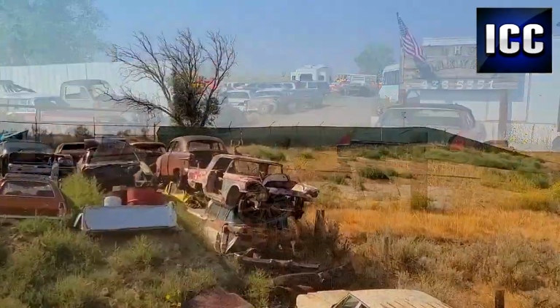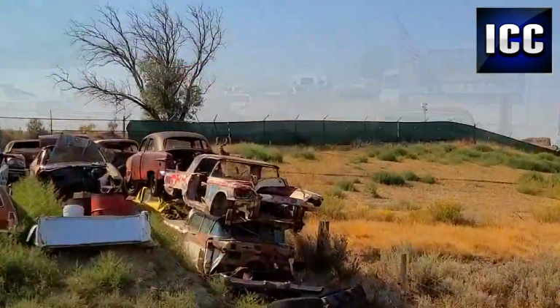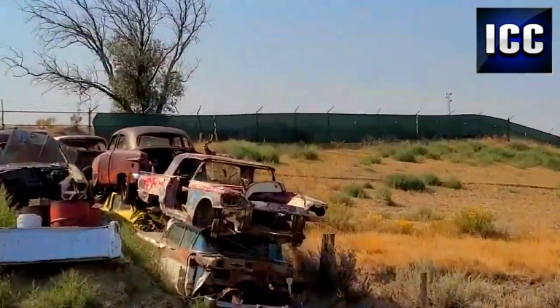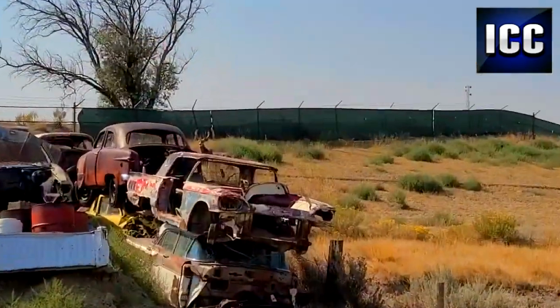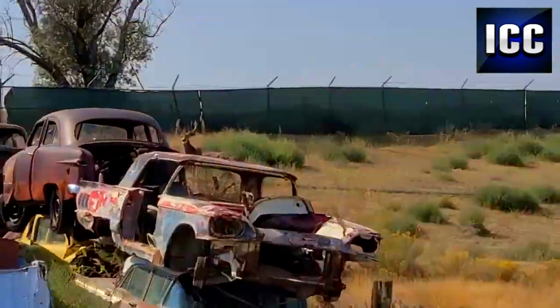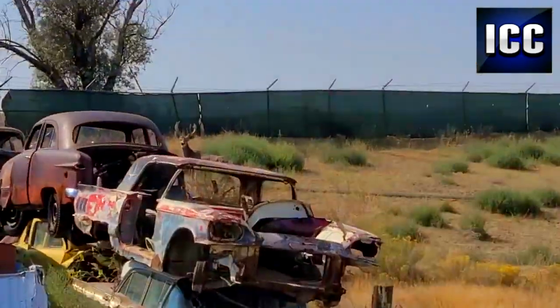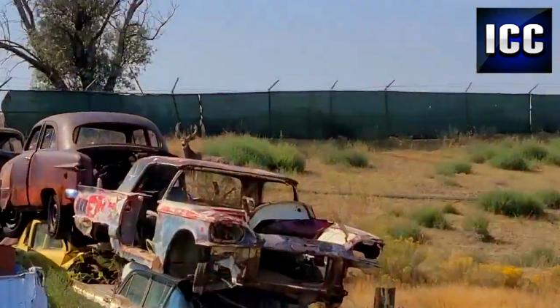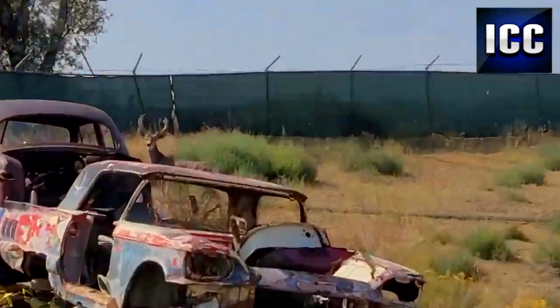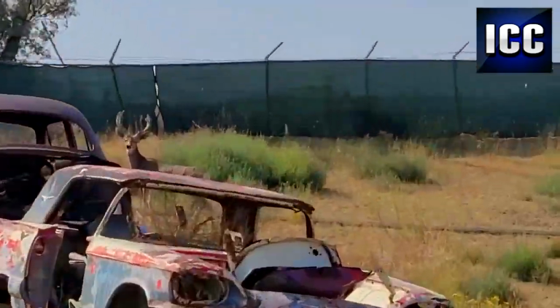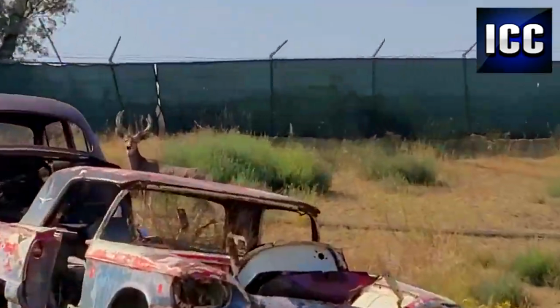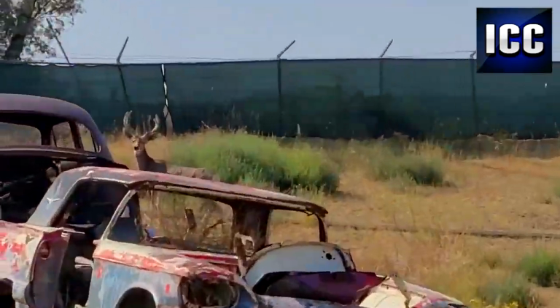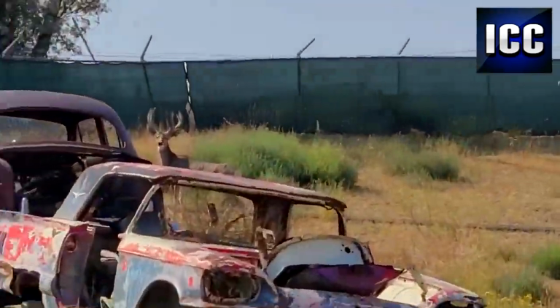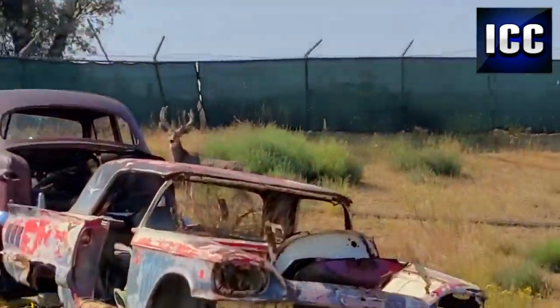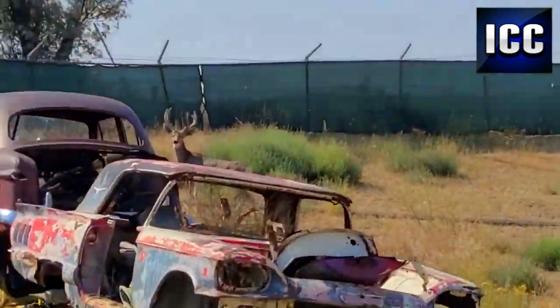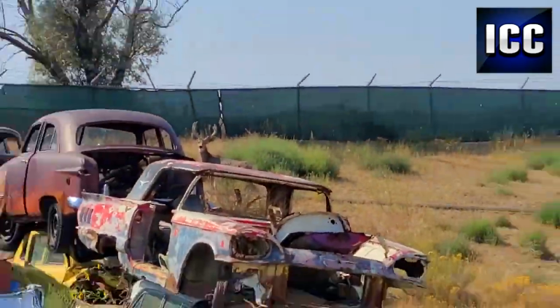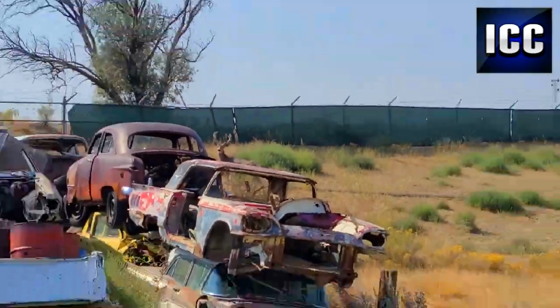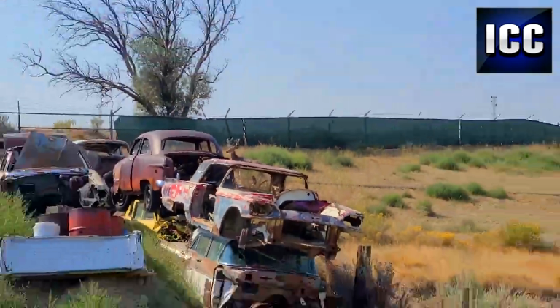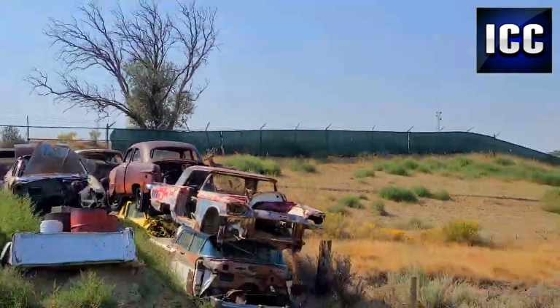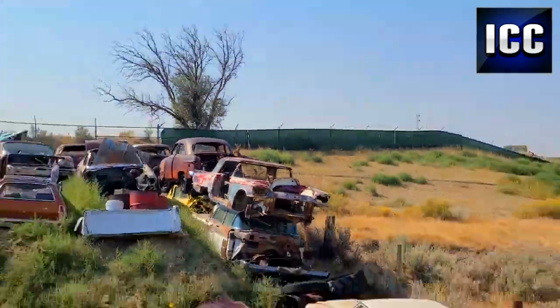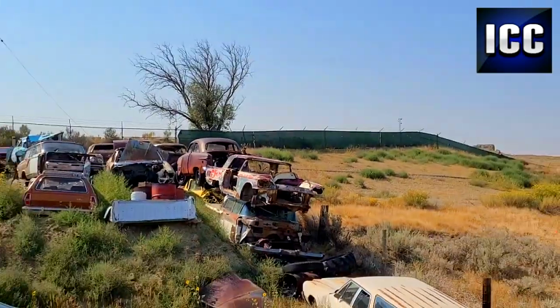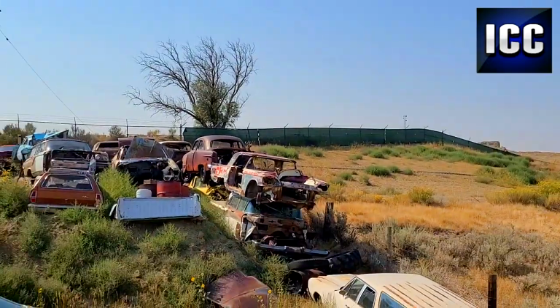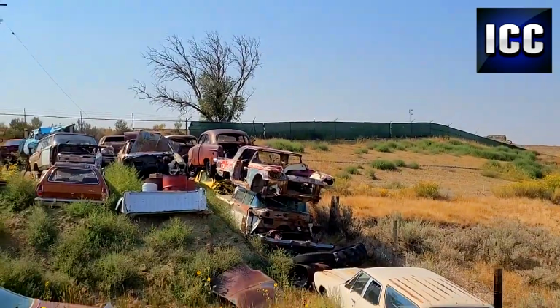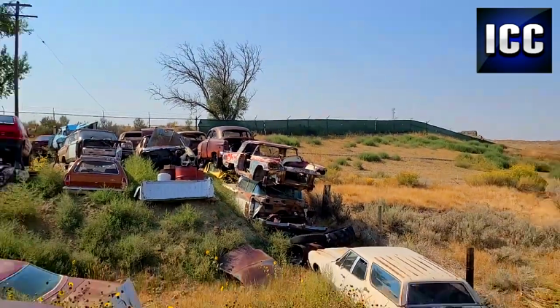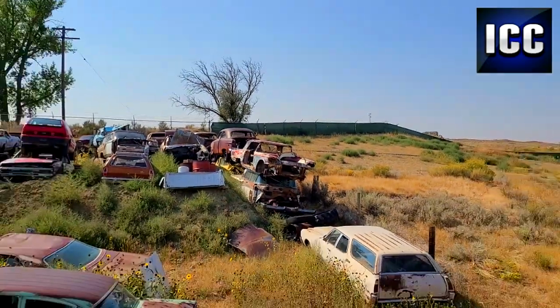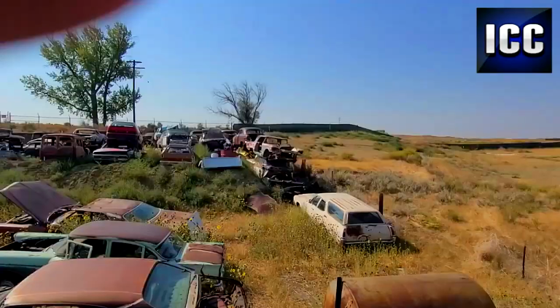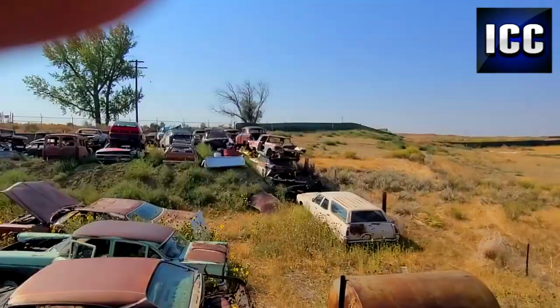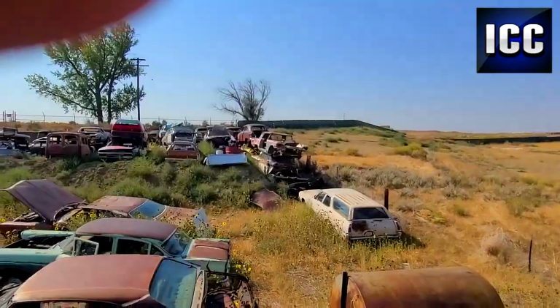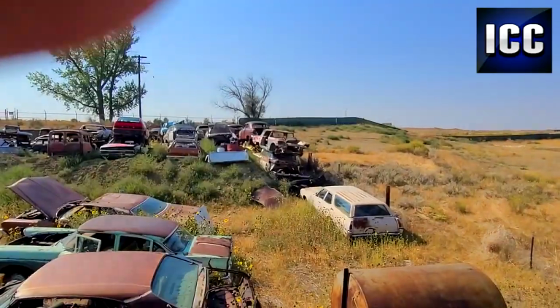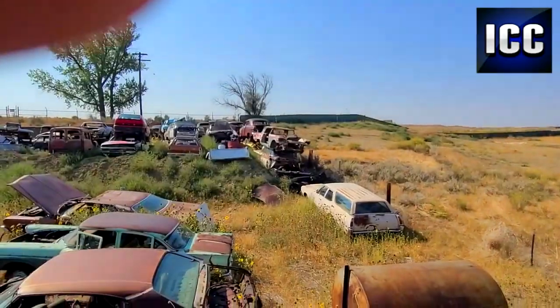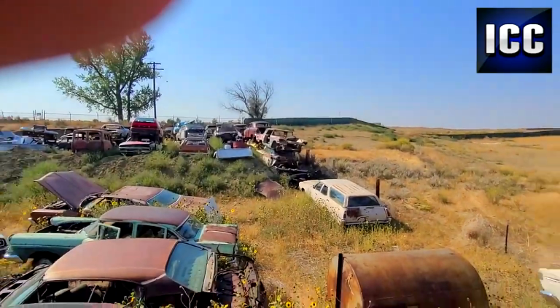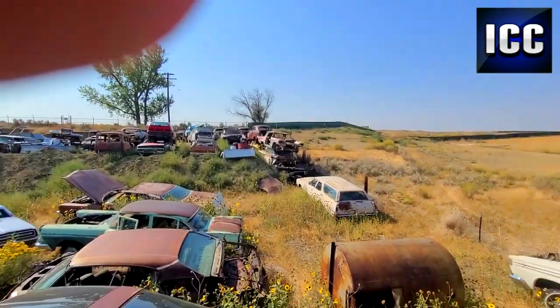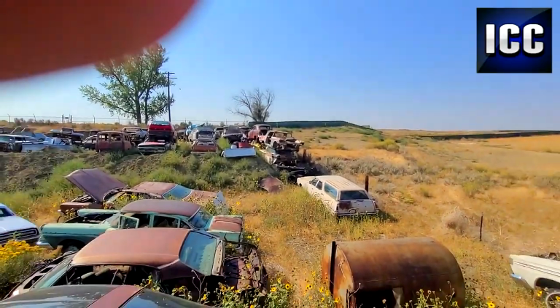I don't know if you guys can see them or not over there, but I kicked up a mule deer in the back of this junkyard here.